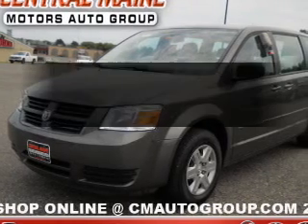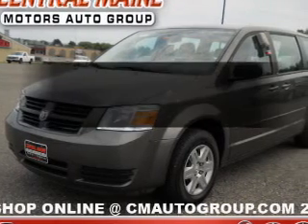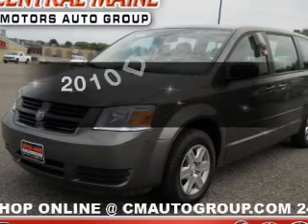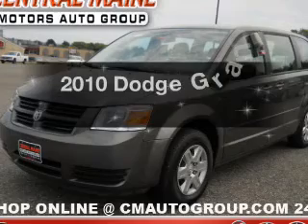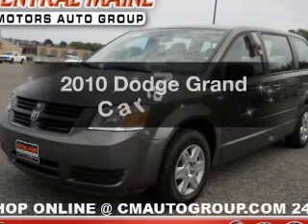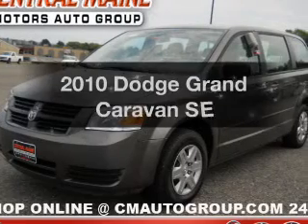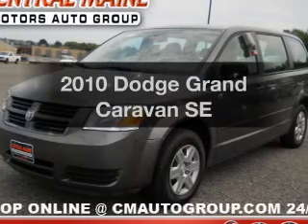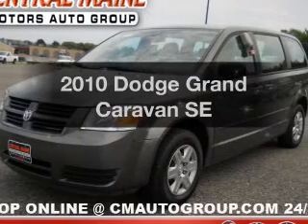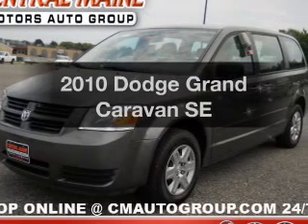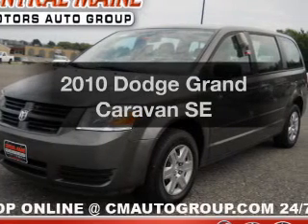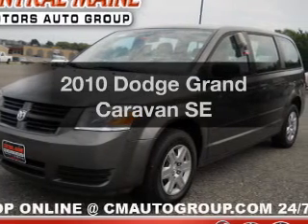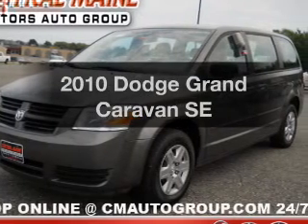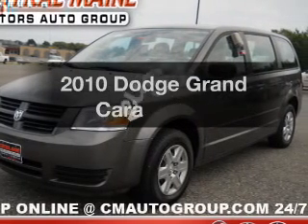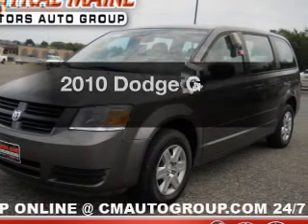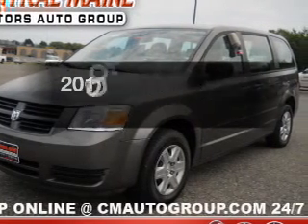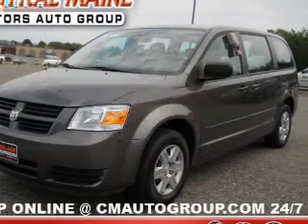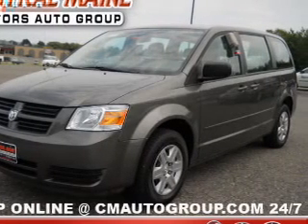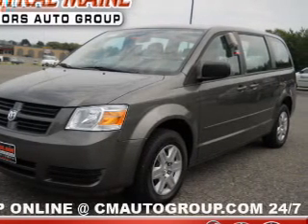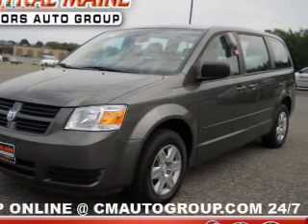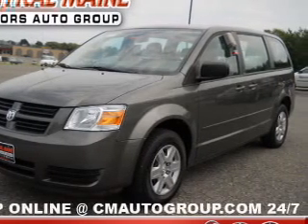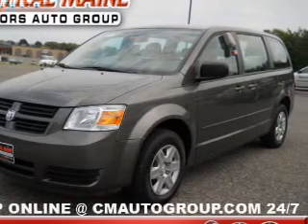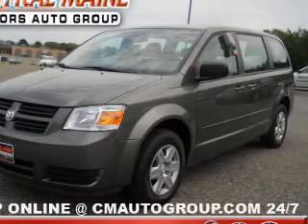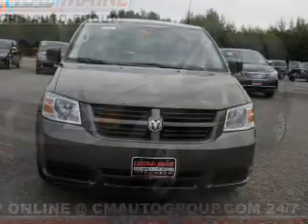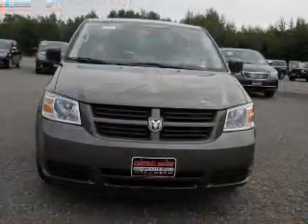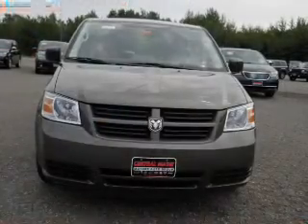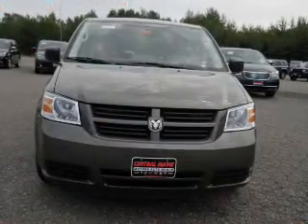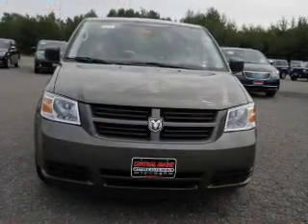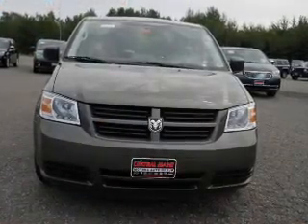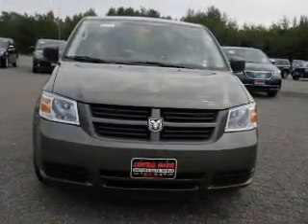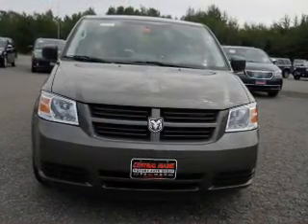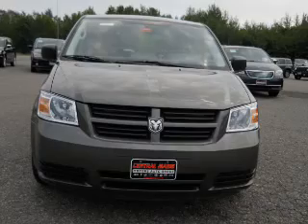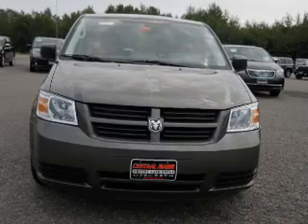Check out this 2010 Dodge Grand Caravan. If you're looking for a first-rate auto, this one could be yours today.